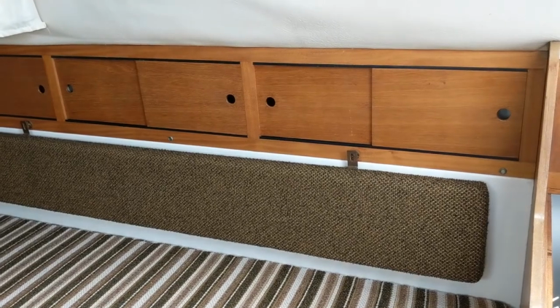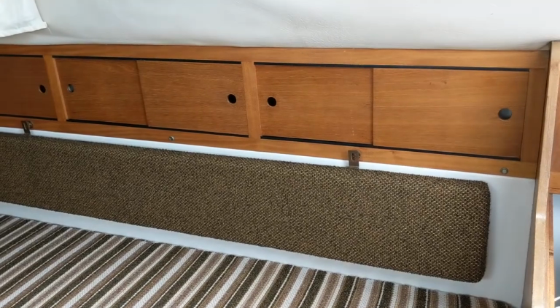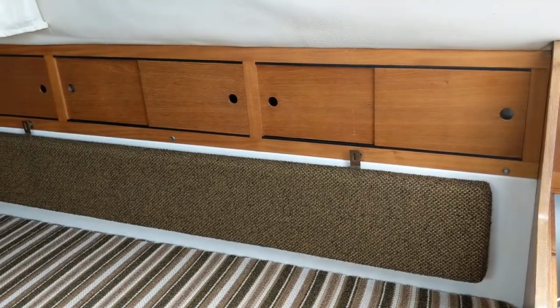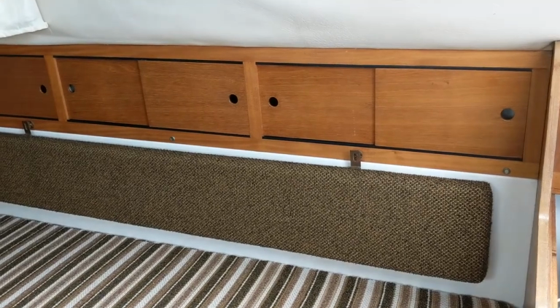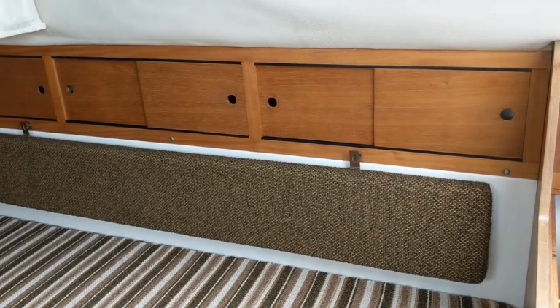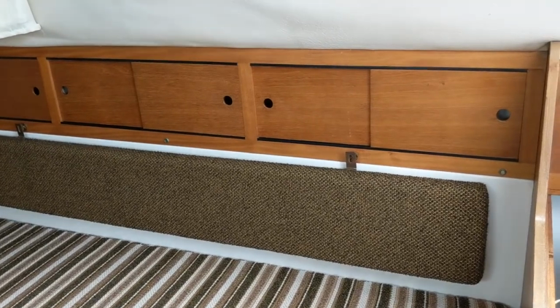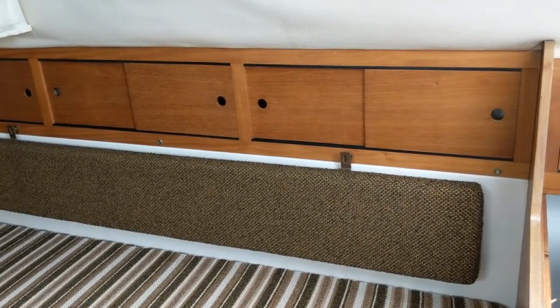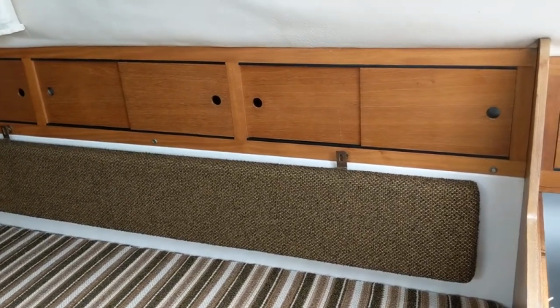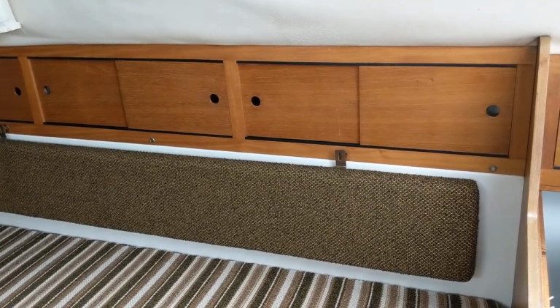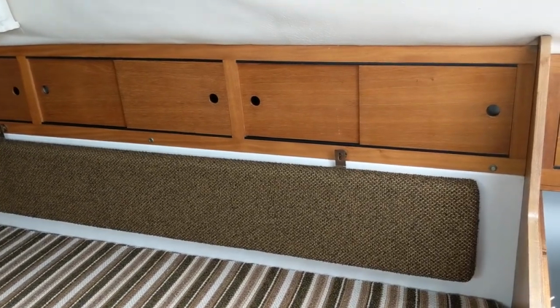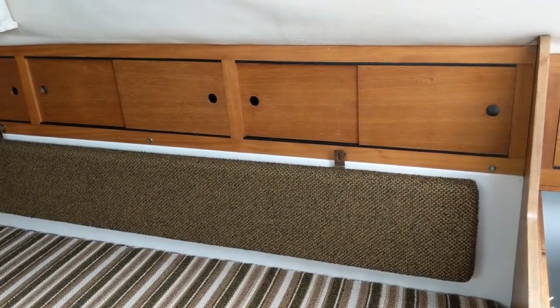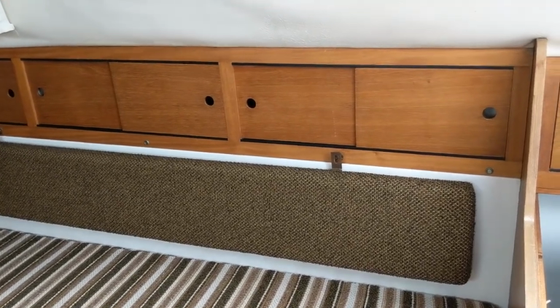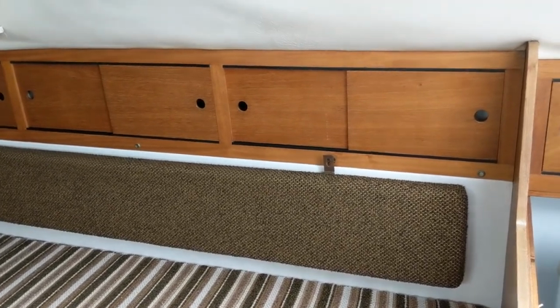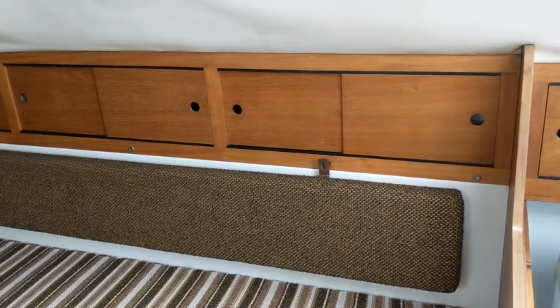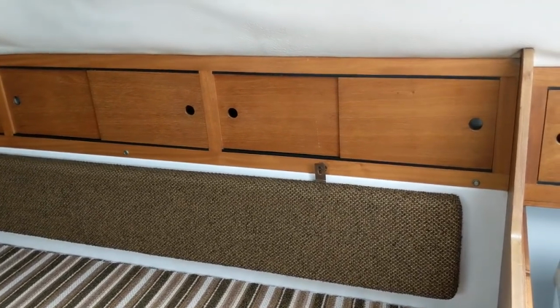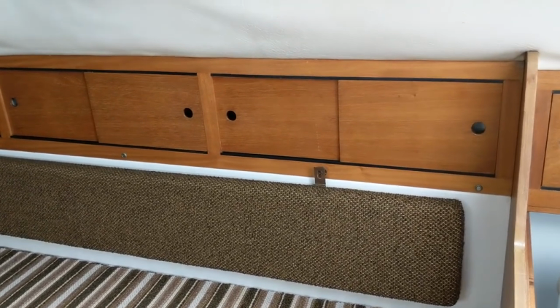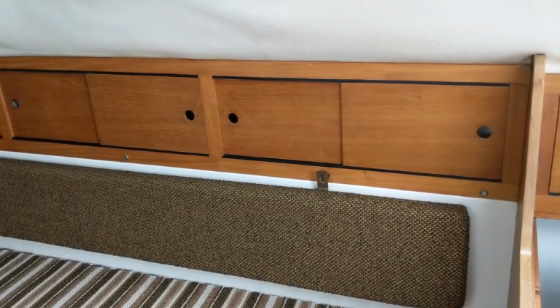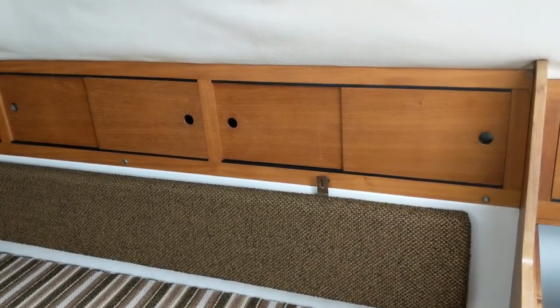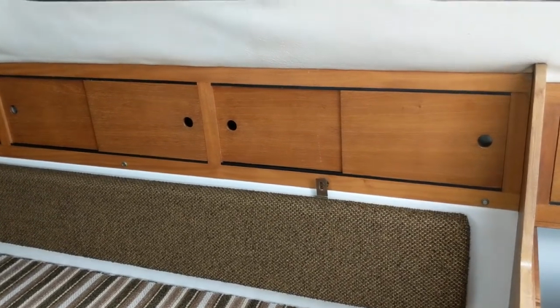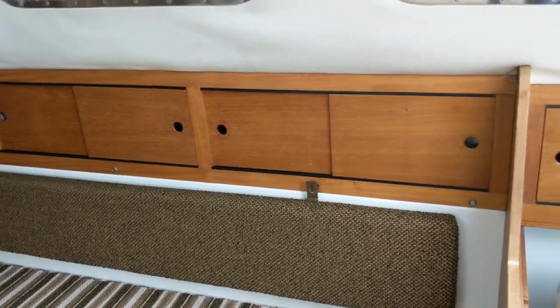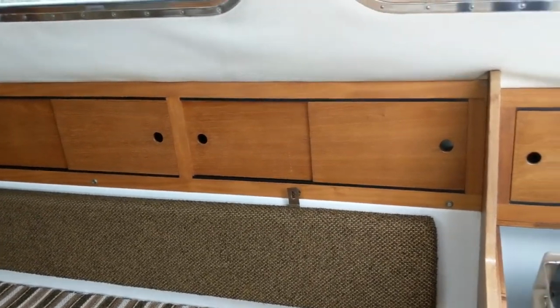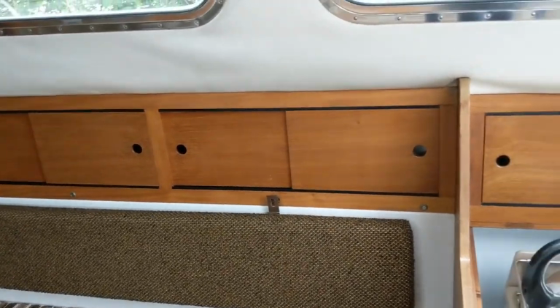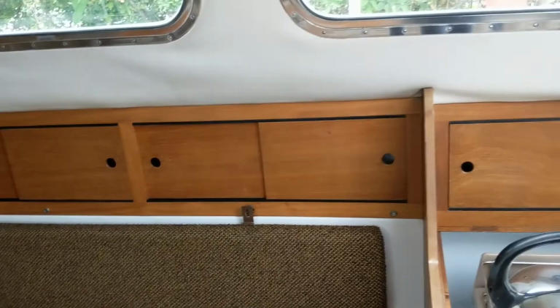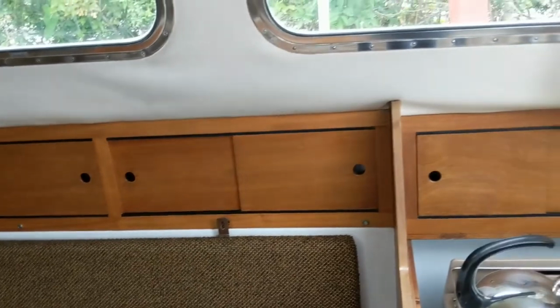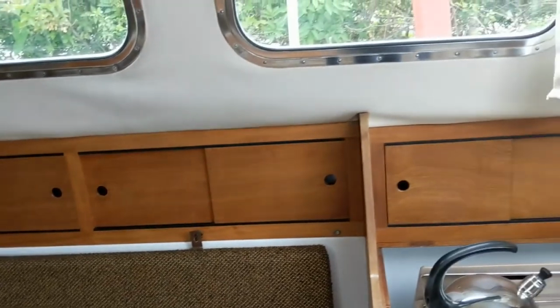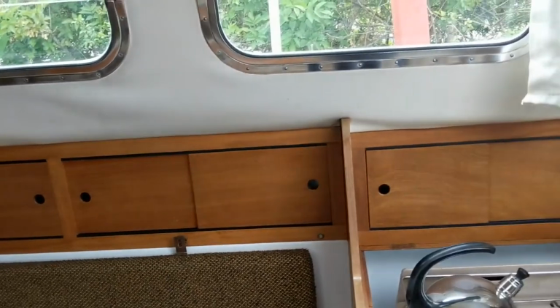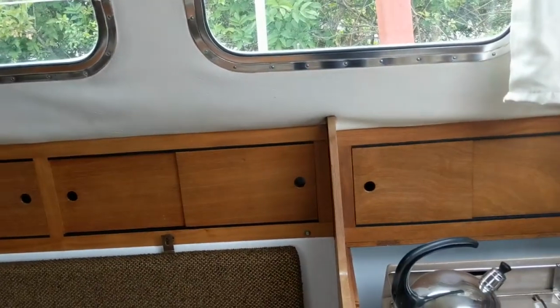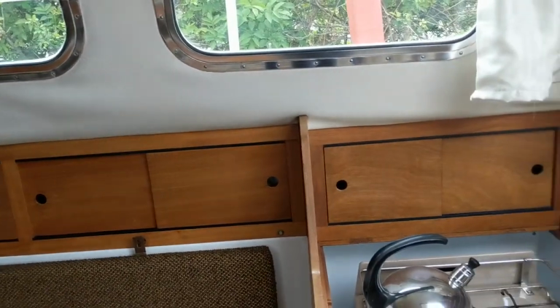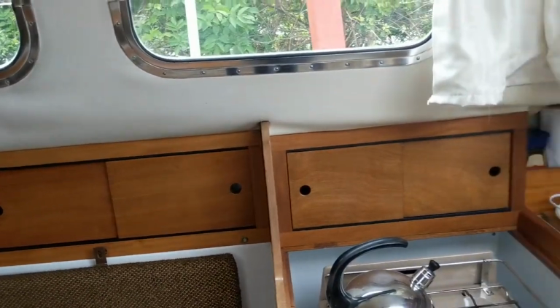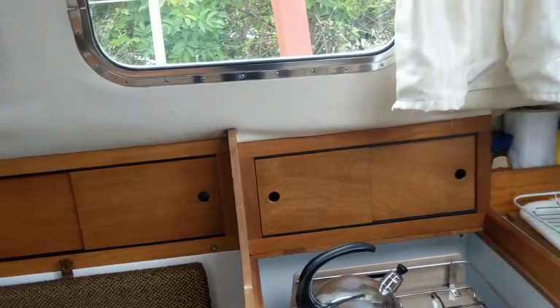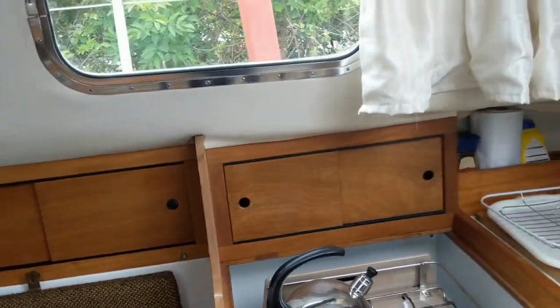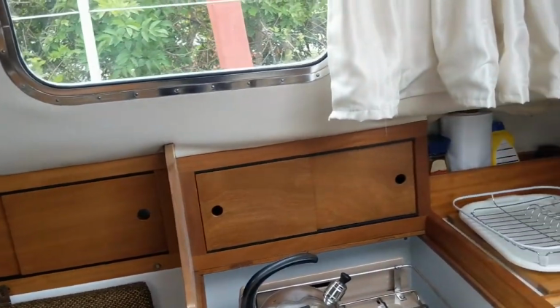Hello, this is Jane for Boatshed Essex, on board the Wesley Berwick that we have currently advertised with an interior video.